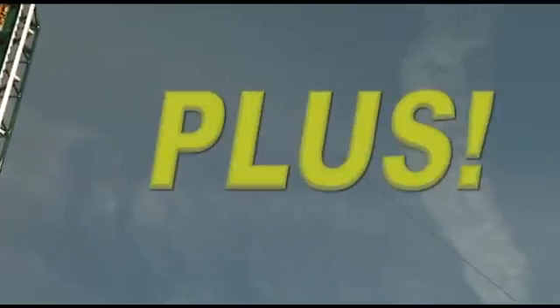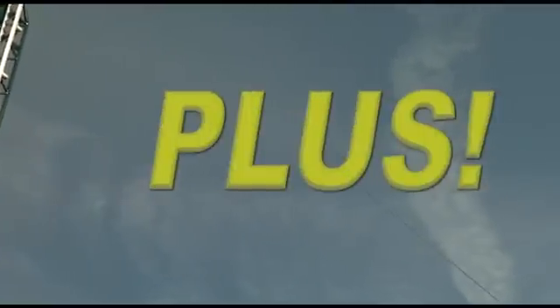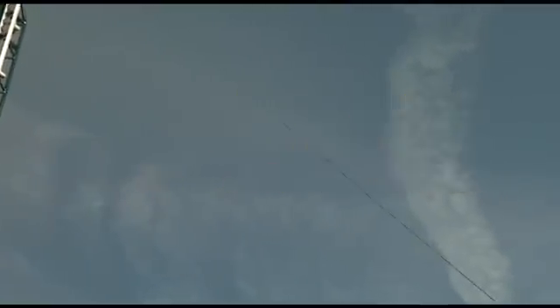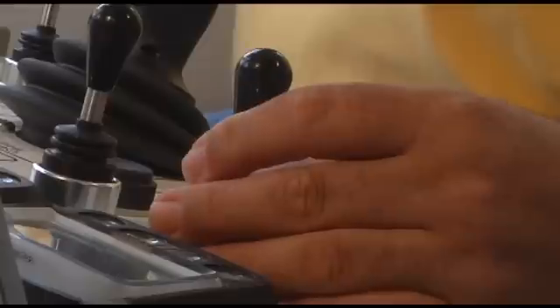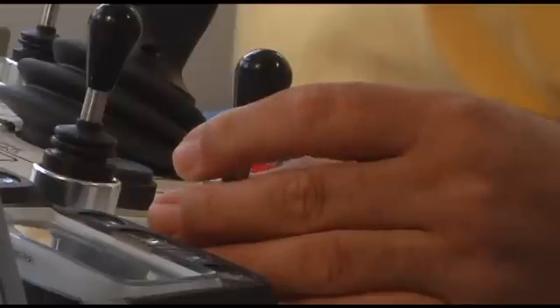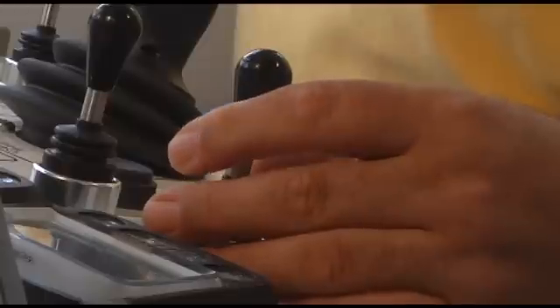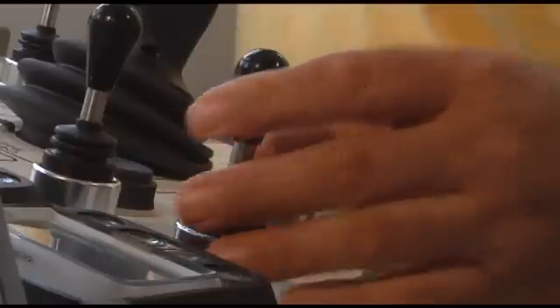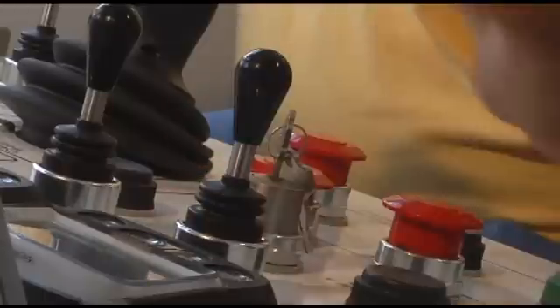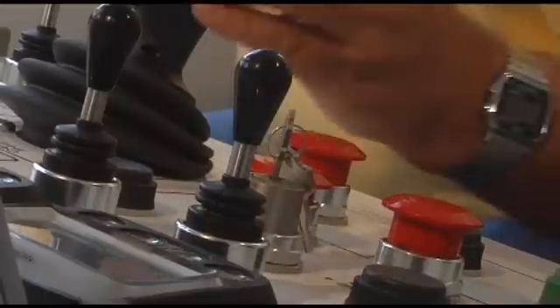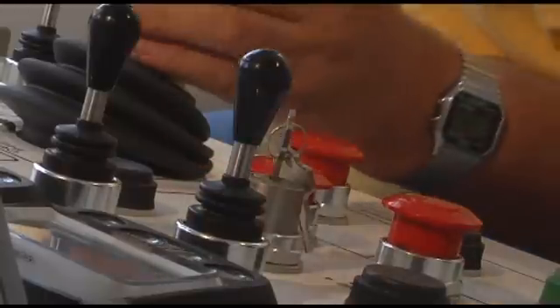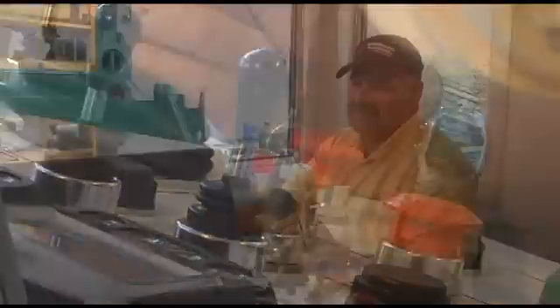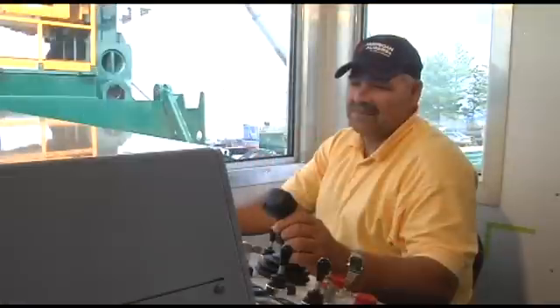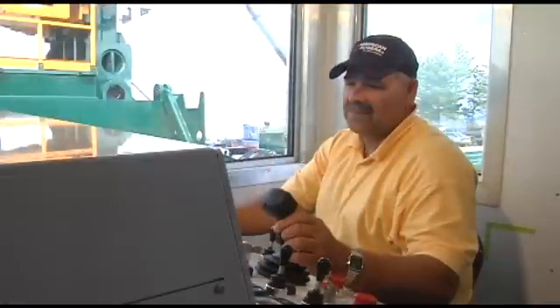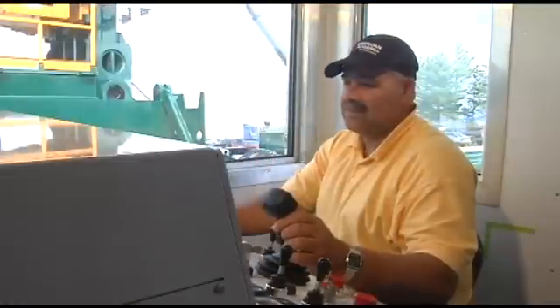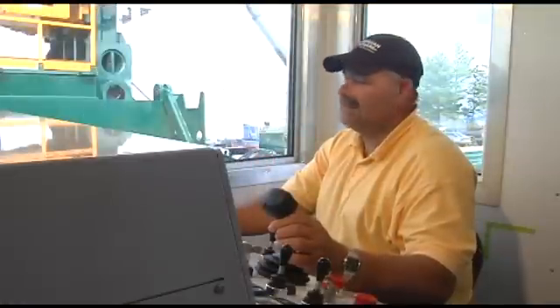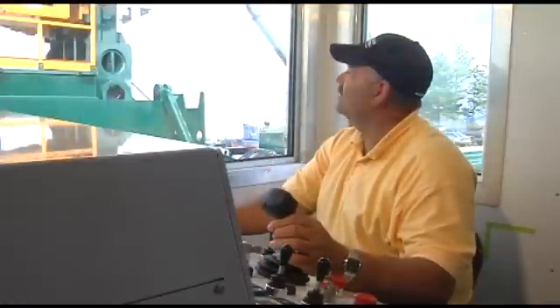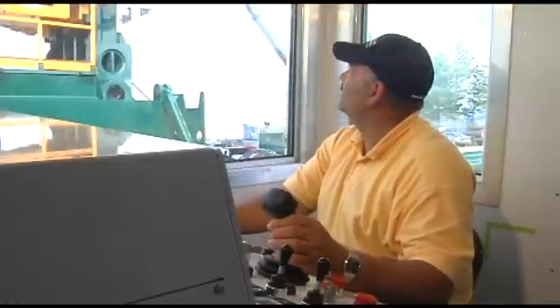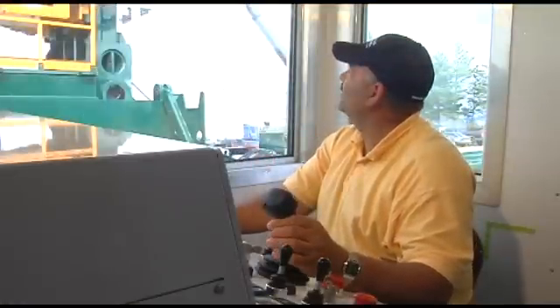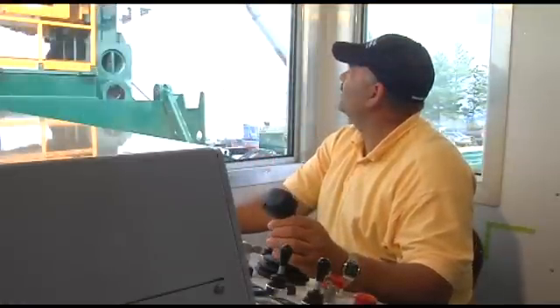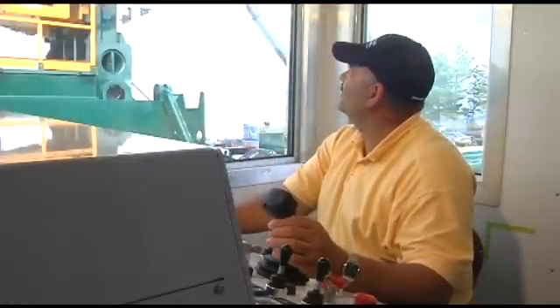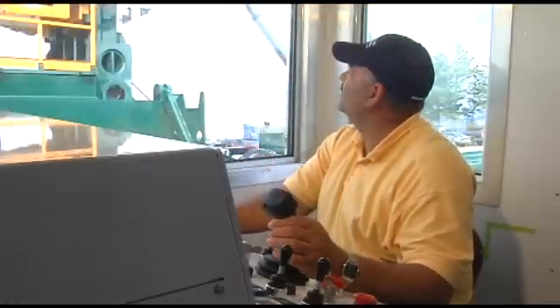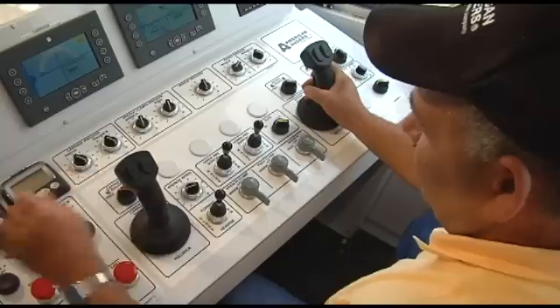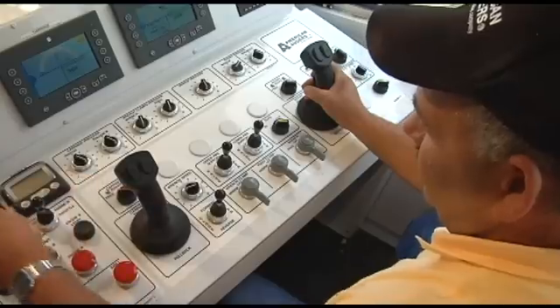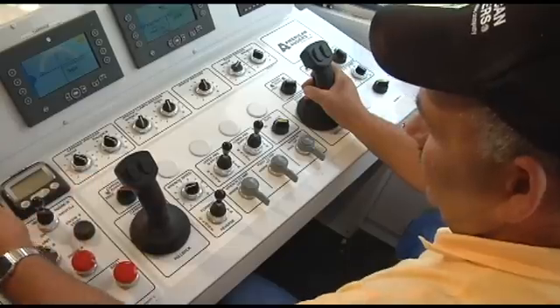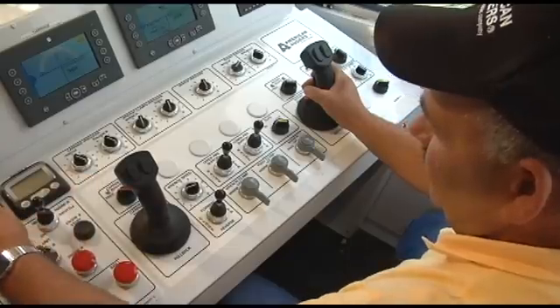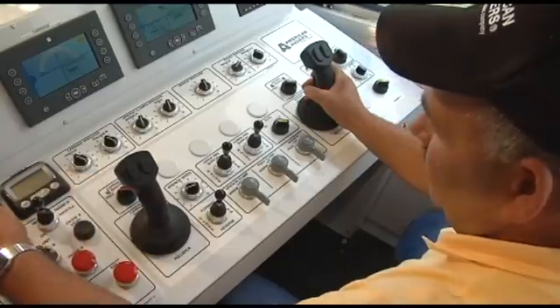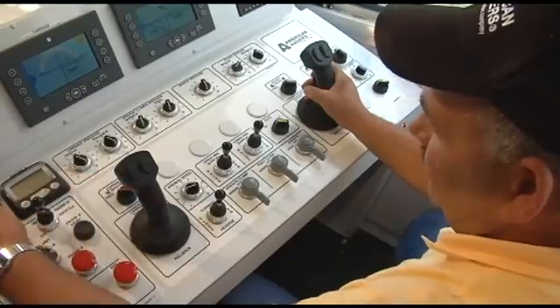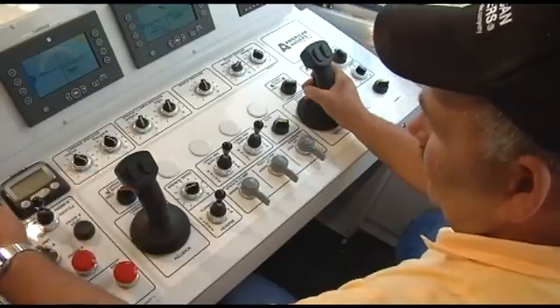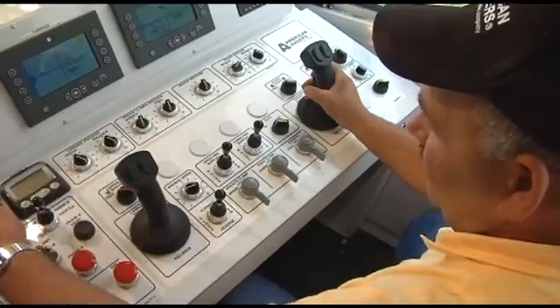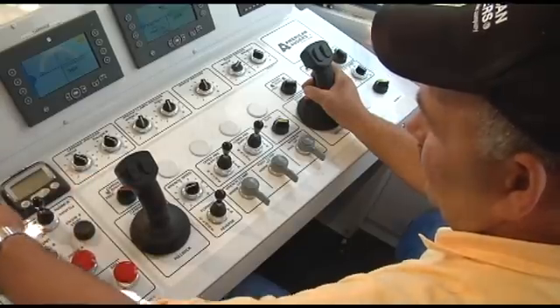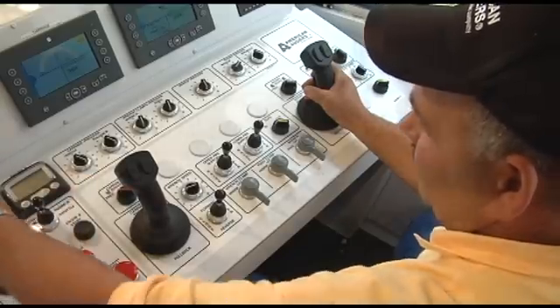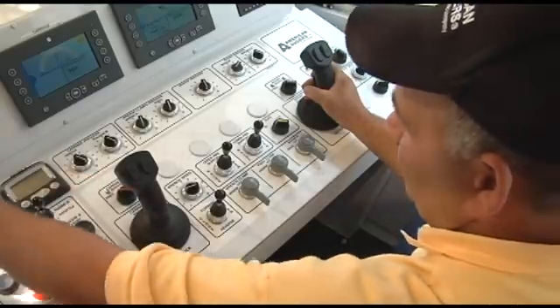Plus, you have complete control over how much pressure you apply to the bit, so you can get the job done faster and safer.